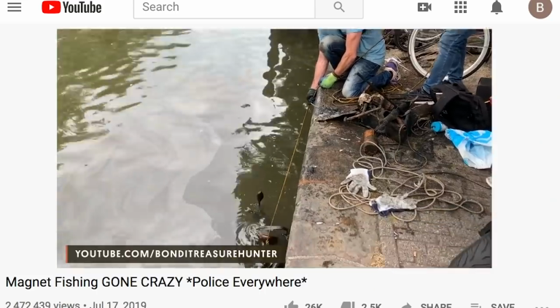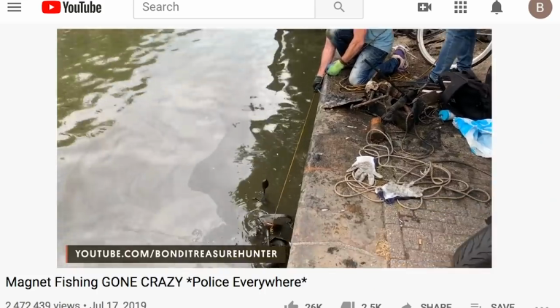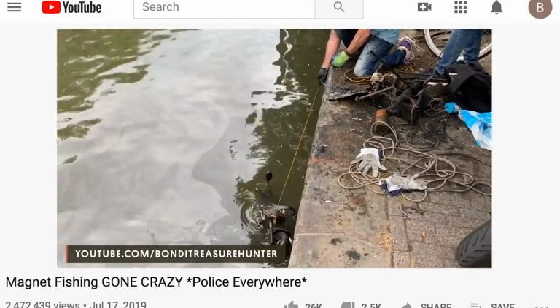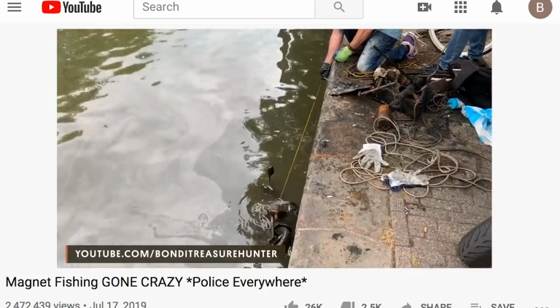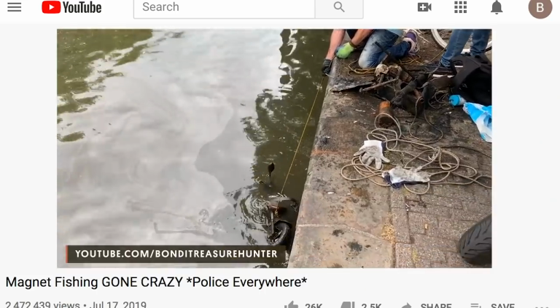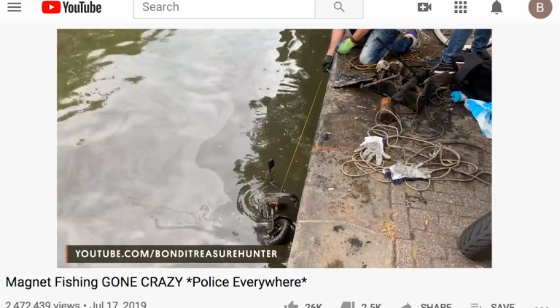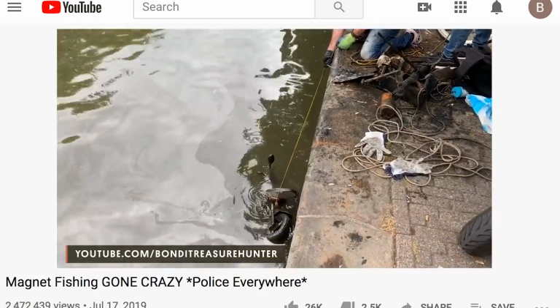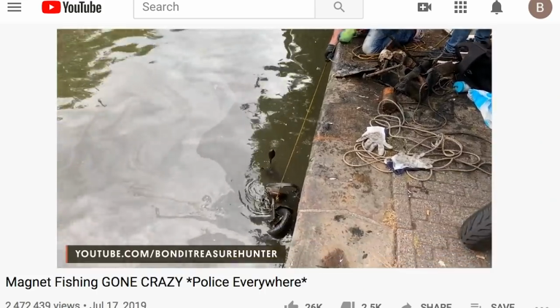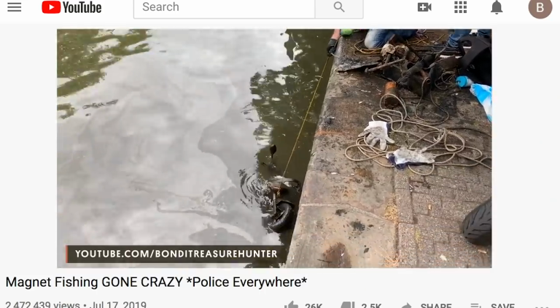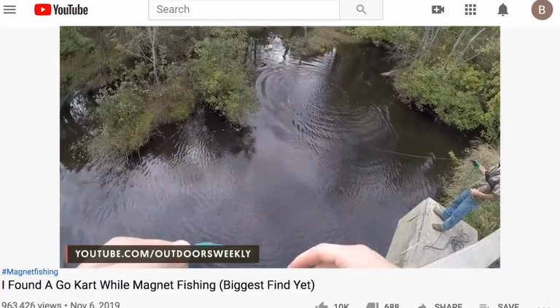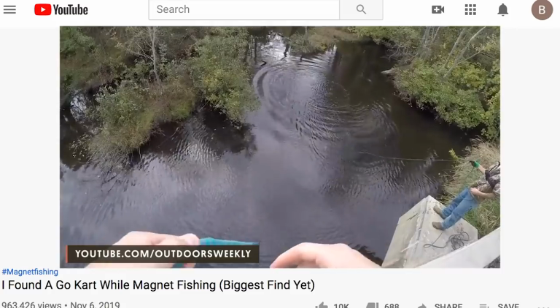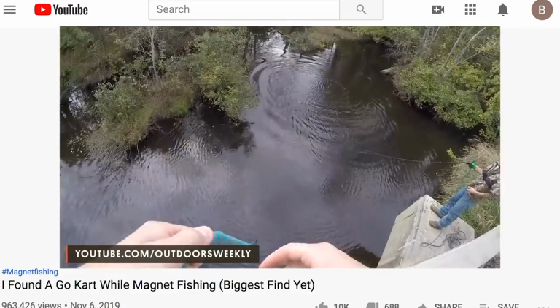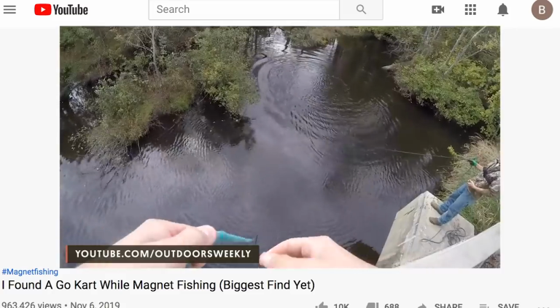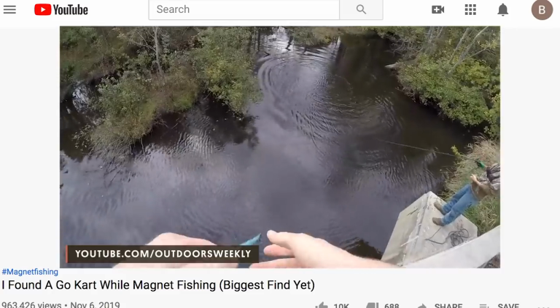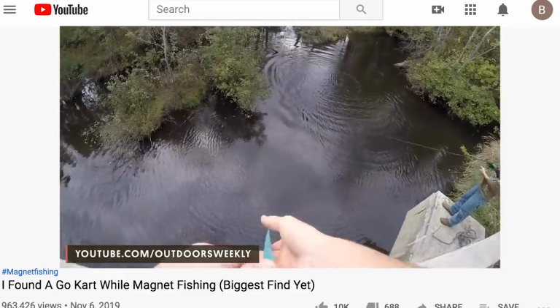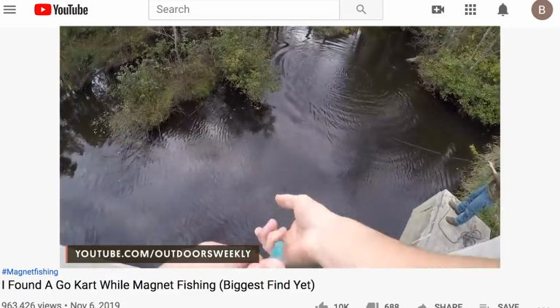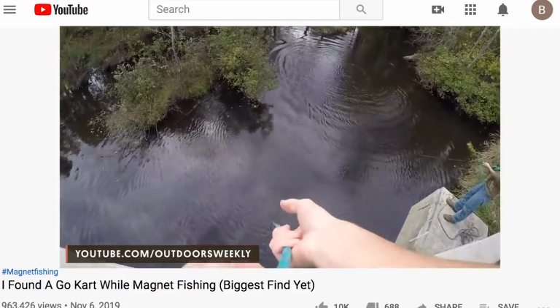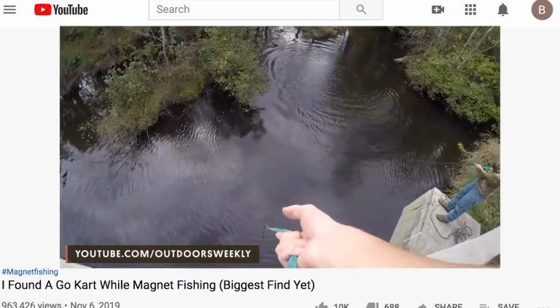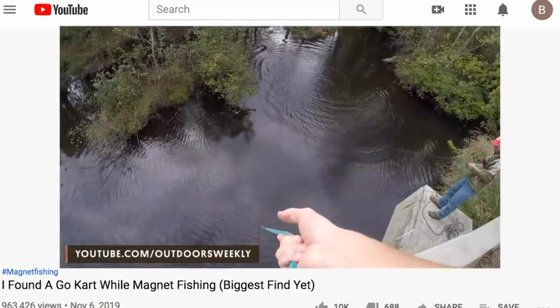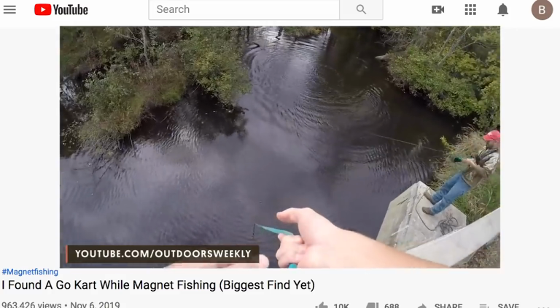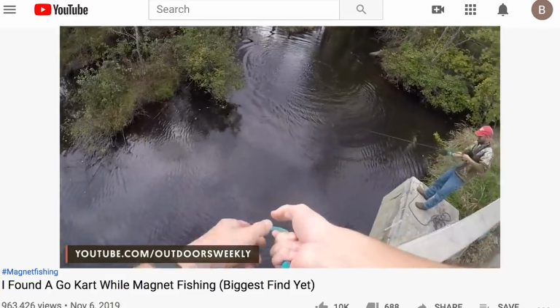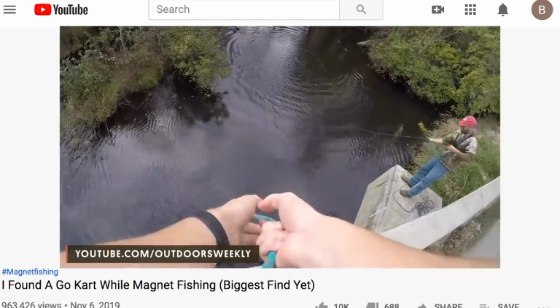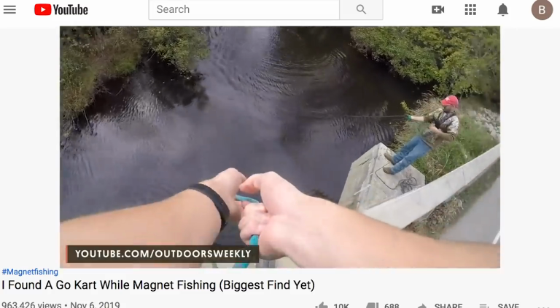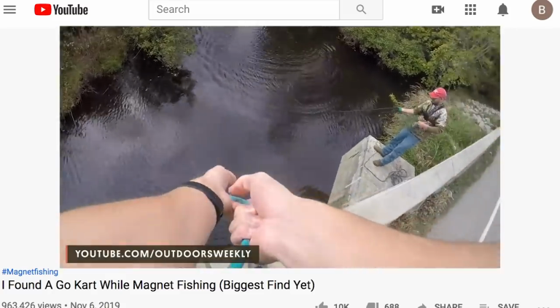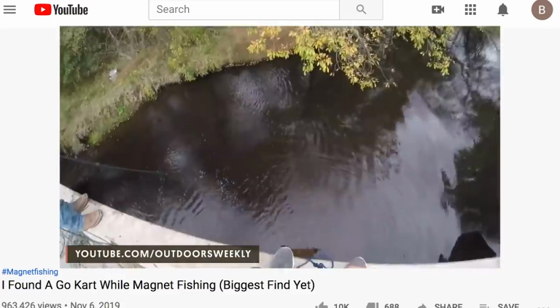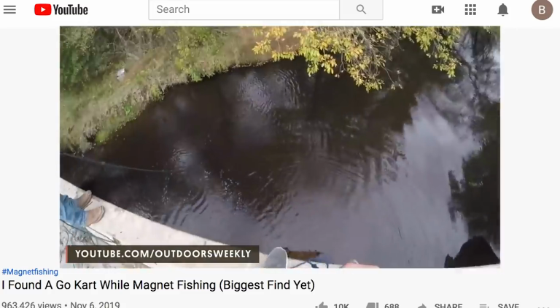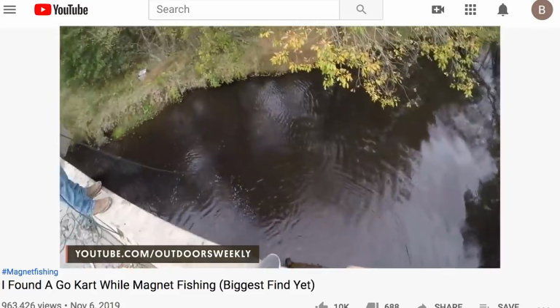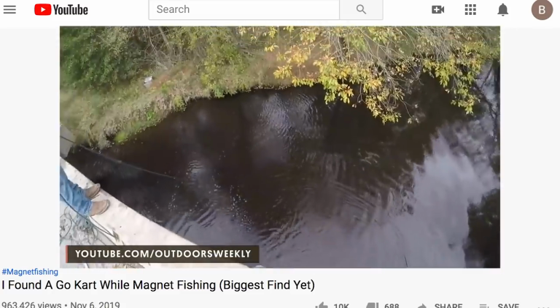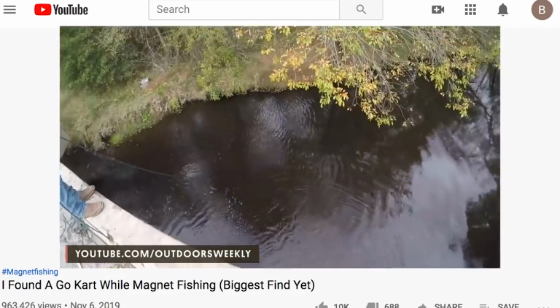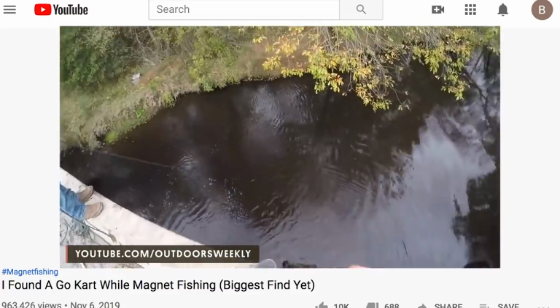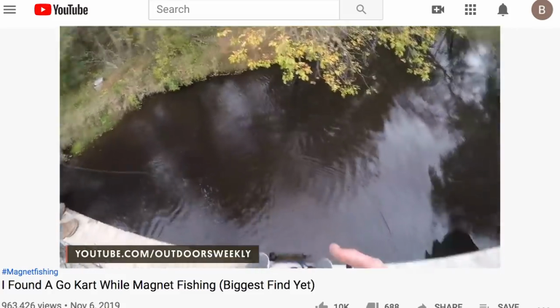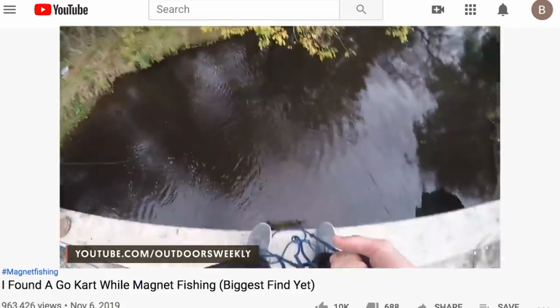Oh my God. Whoa. Oh, that's magnetic. Dude, it's a gold card.